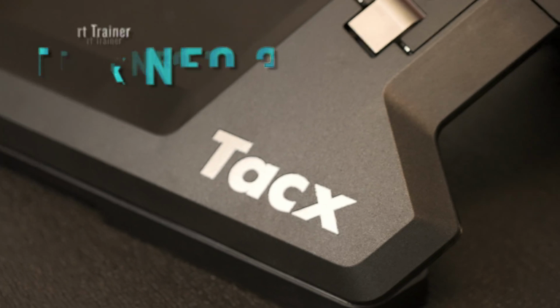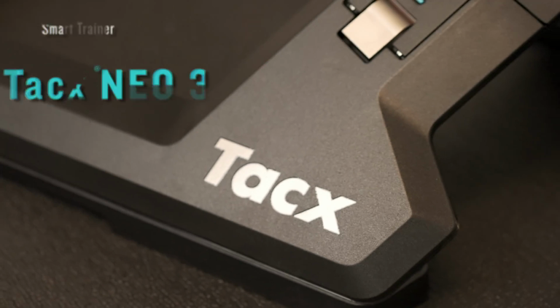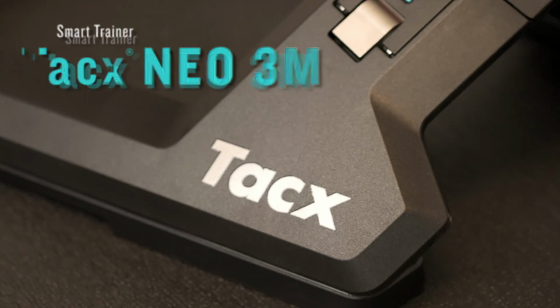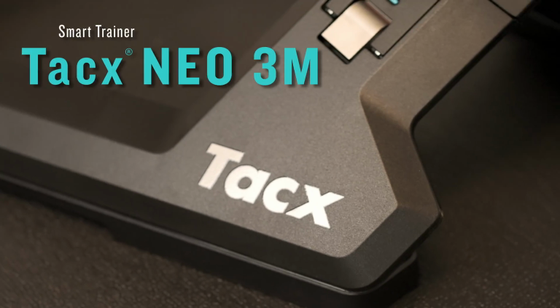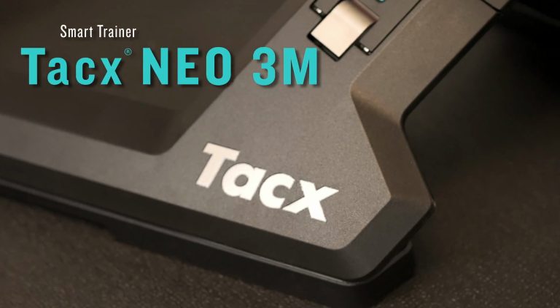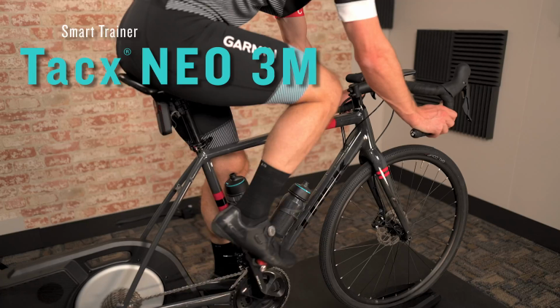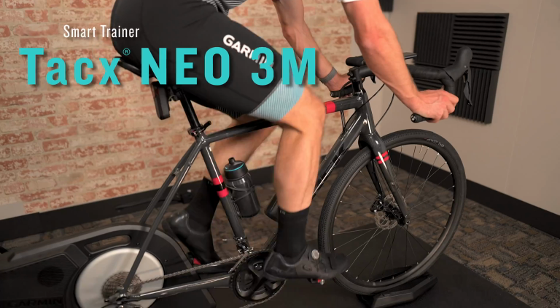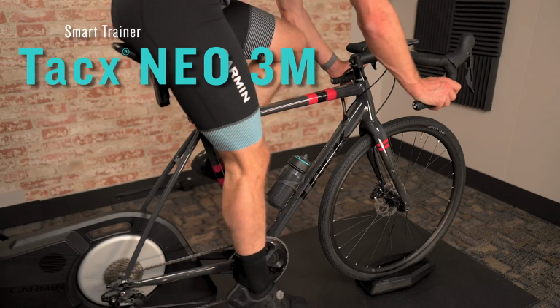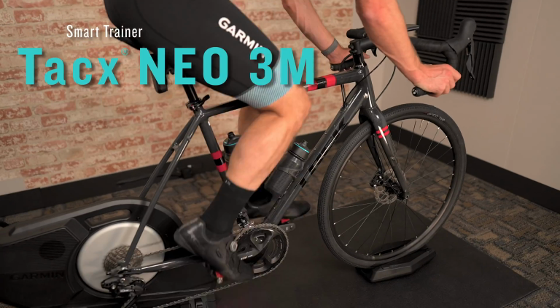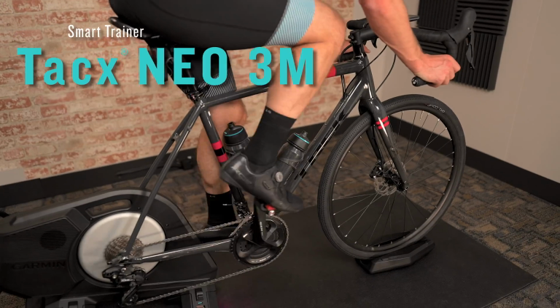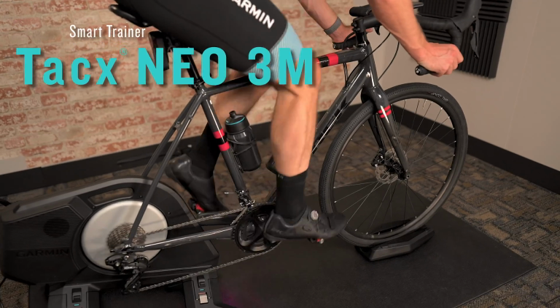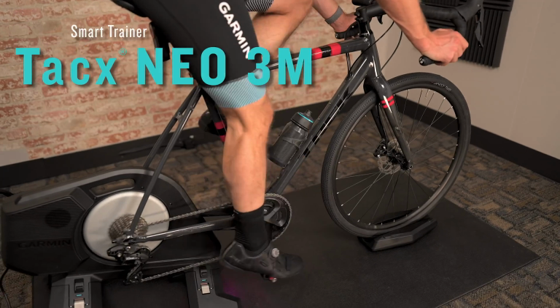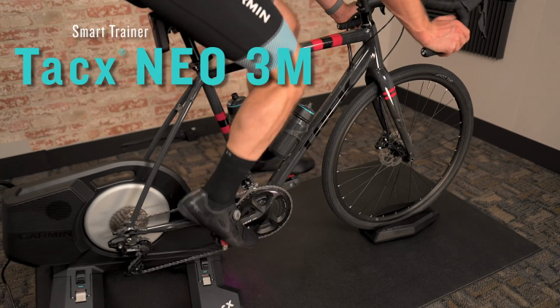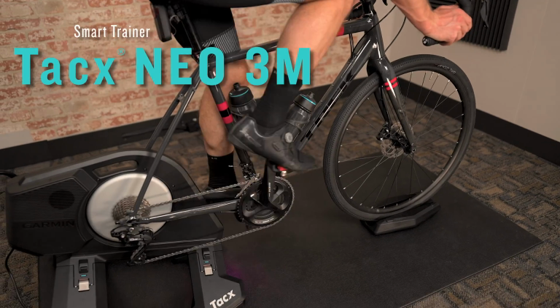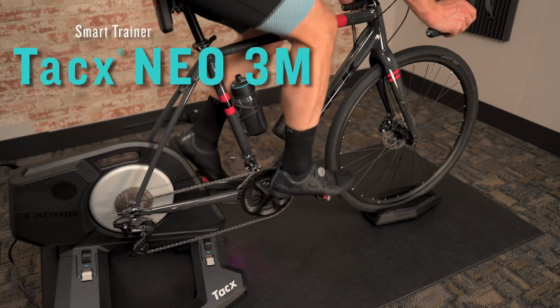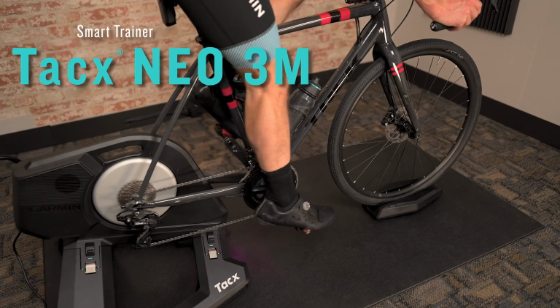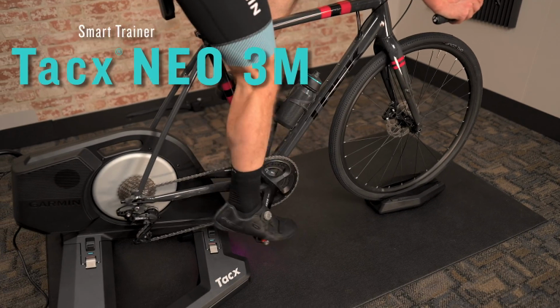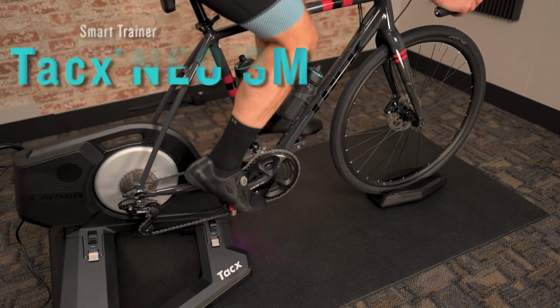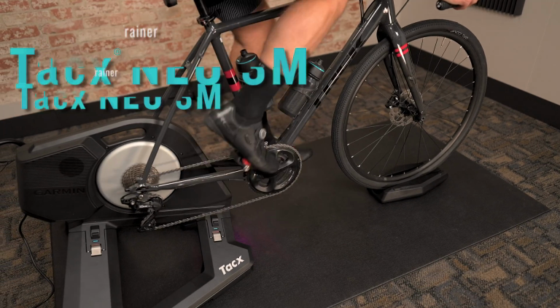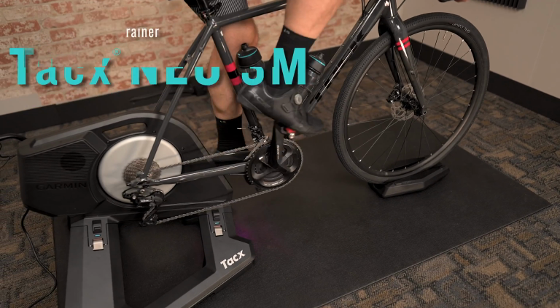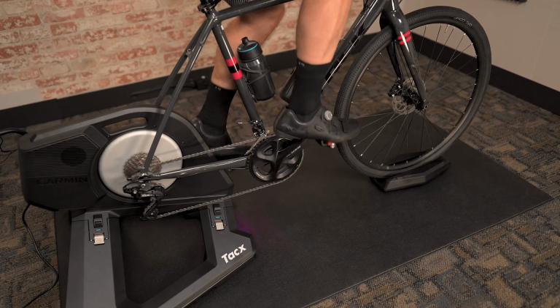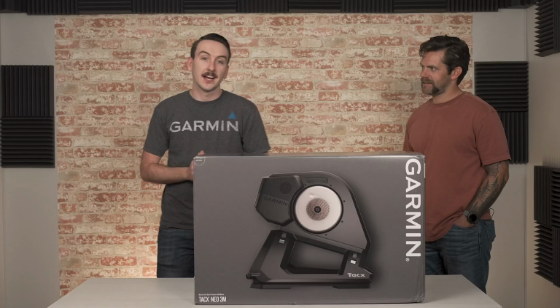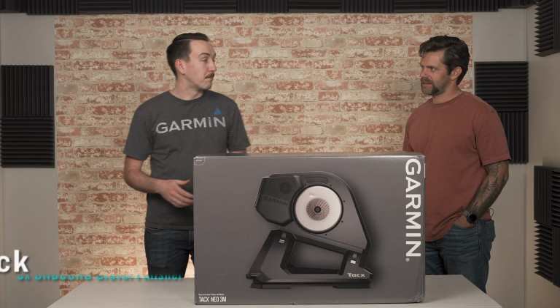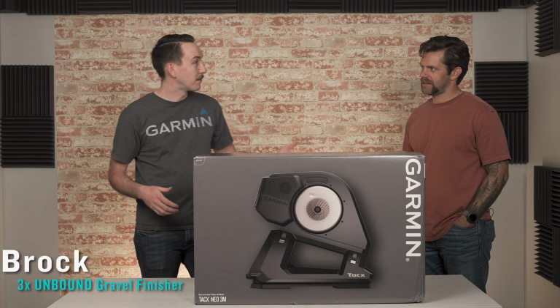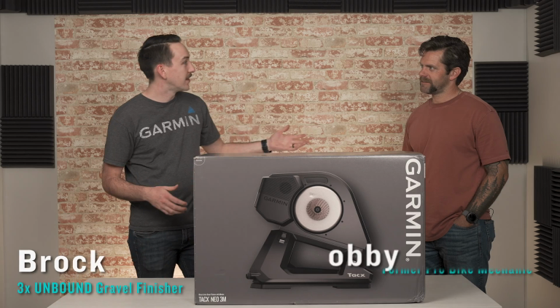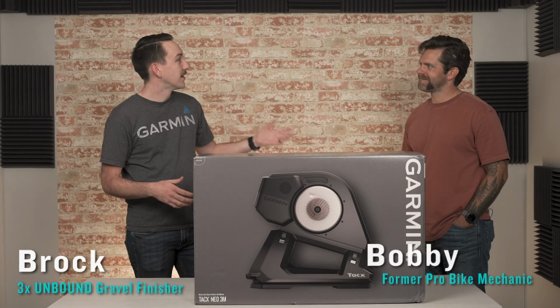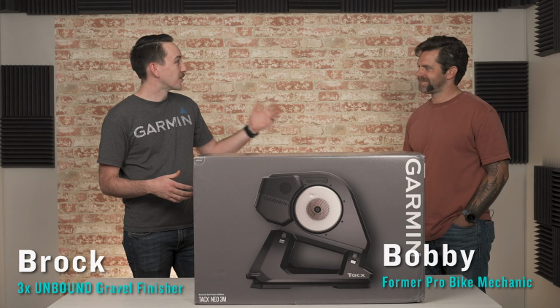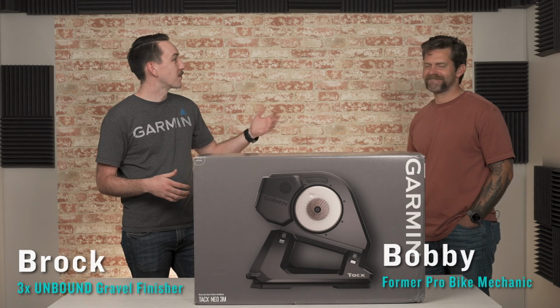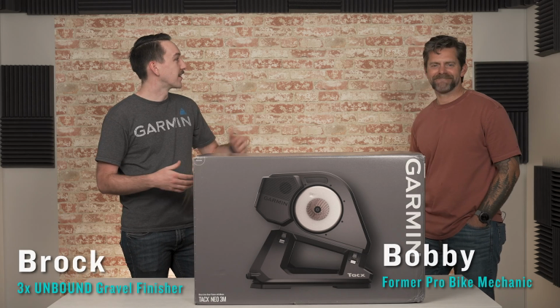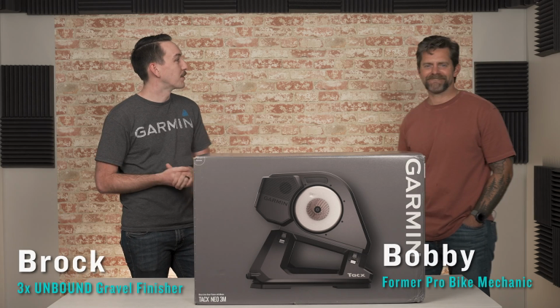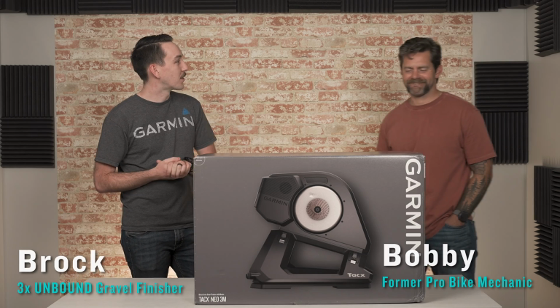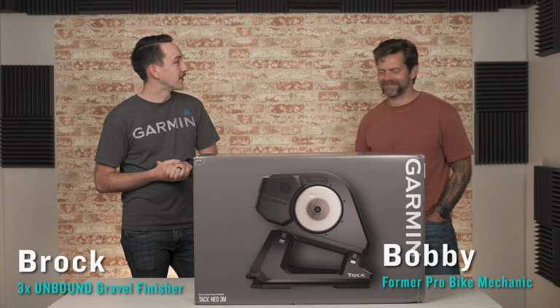Today we're here to talk about the Garmin Tacx NEO 3M Smart Trainer, and I have Bobby here to explain a little bit more about it.